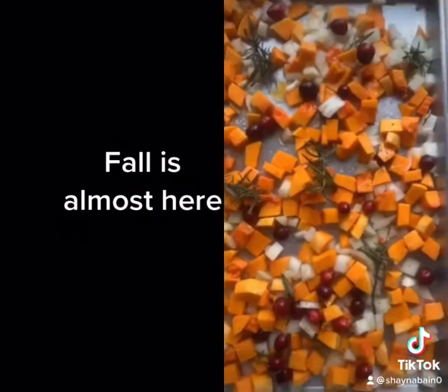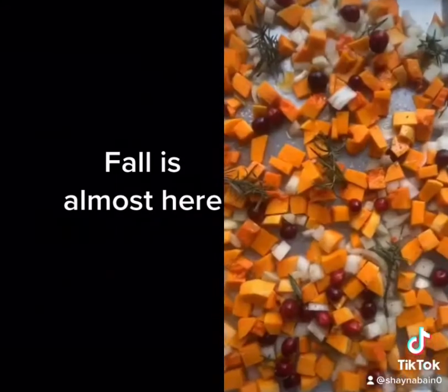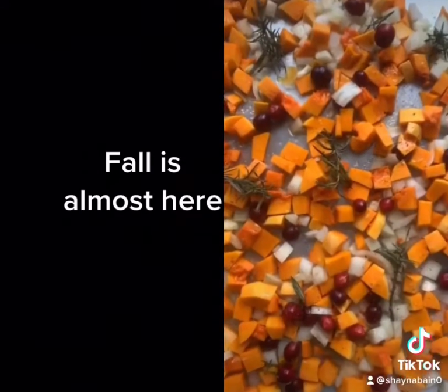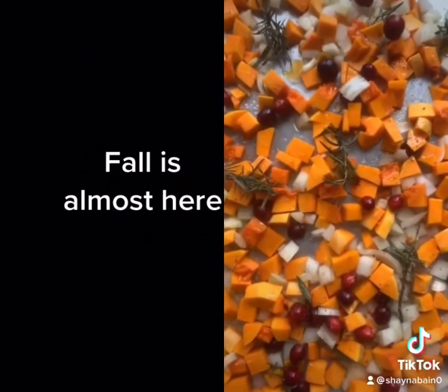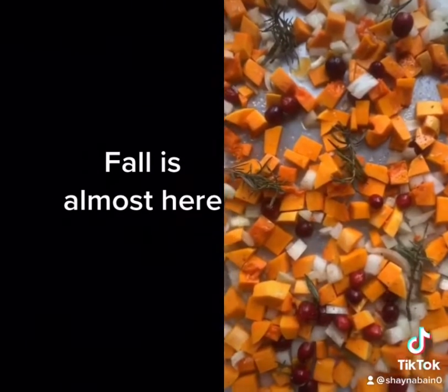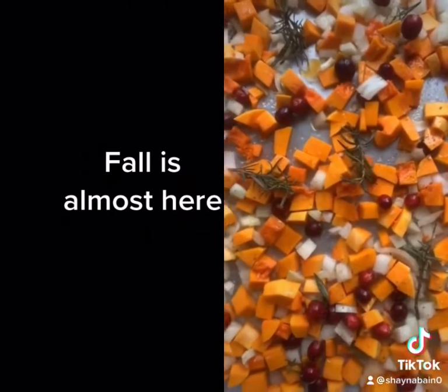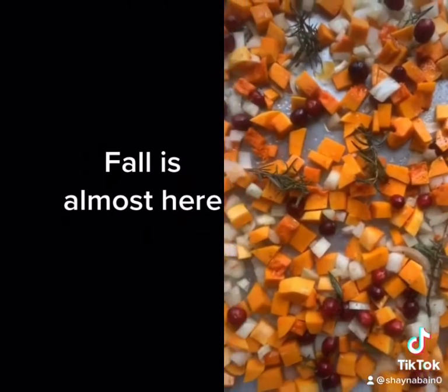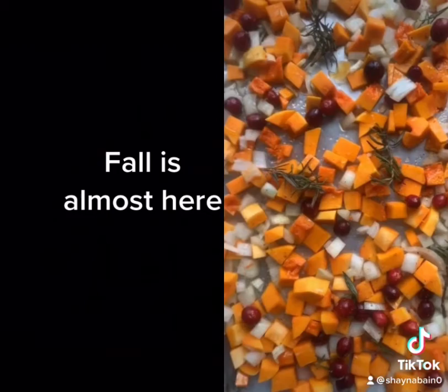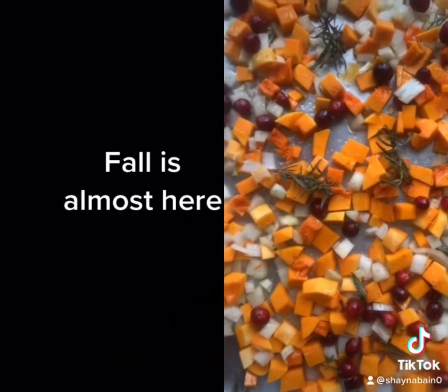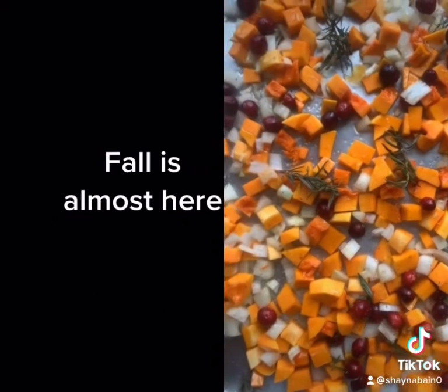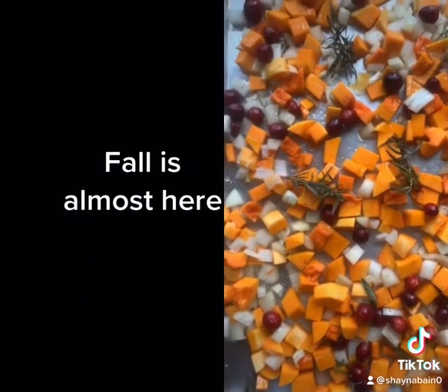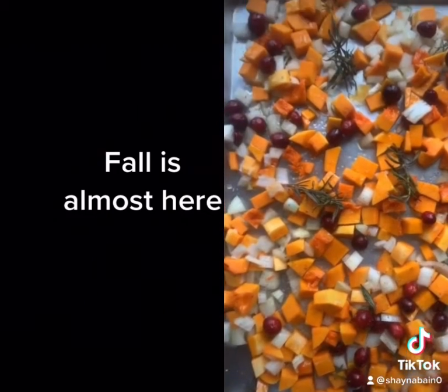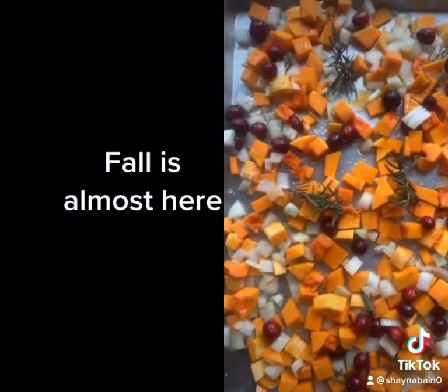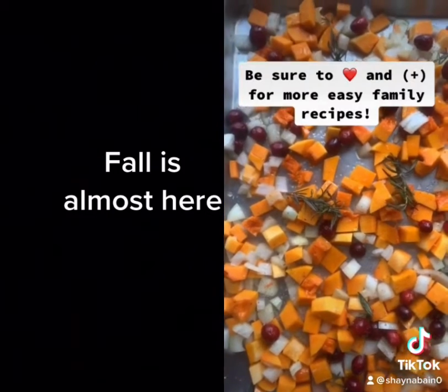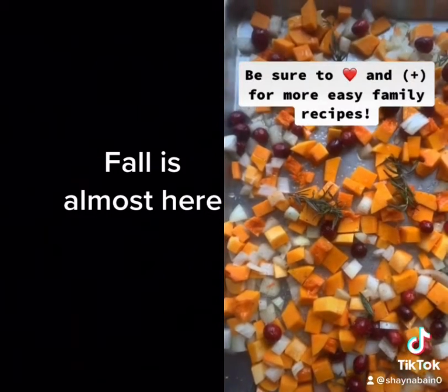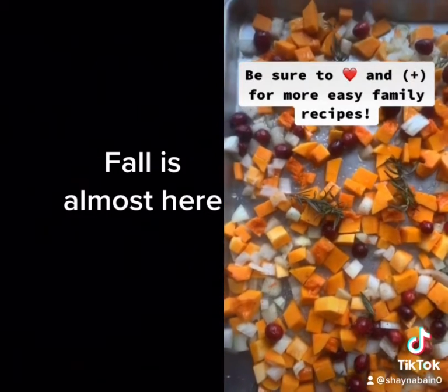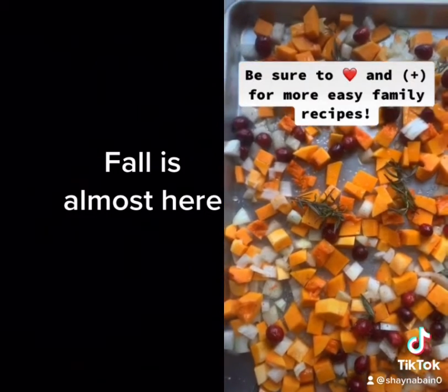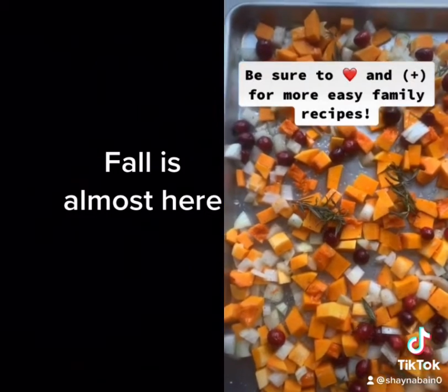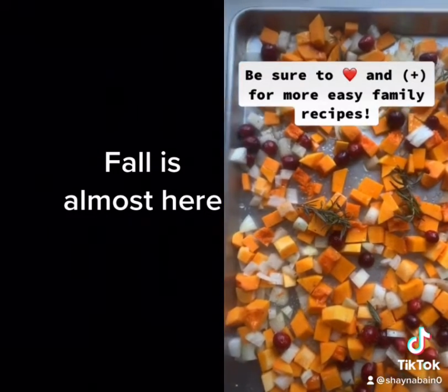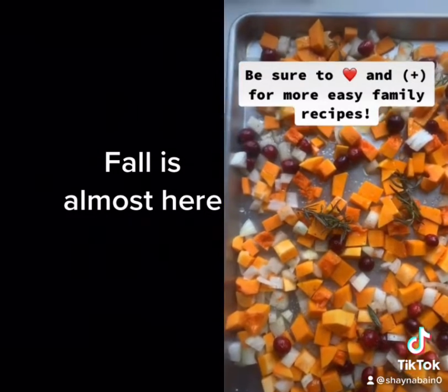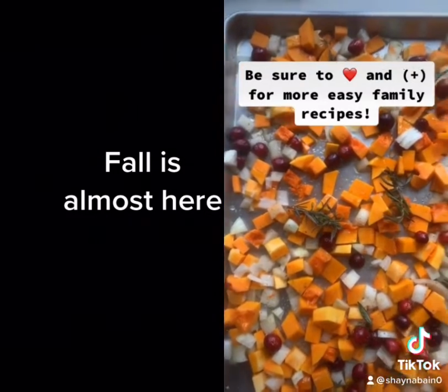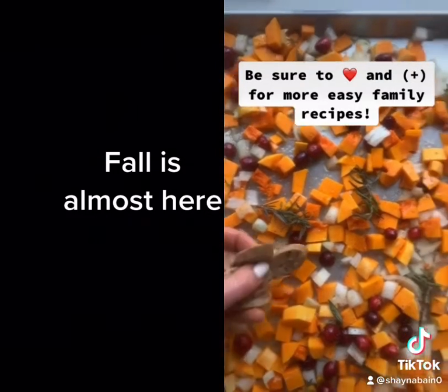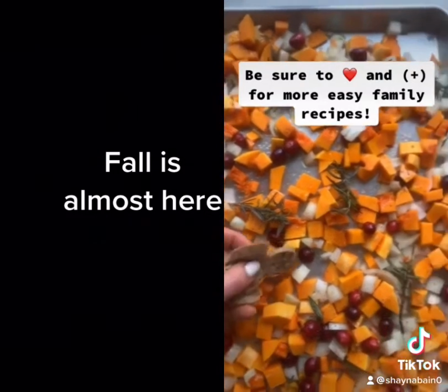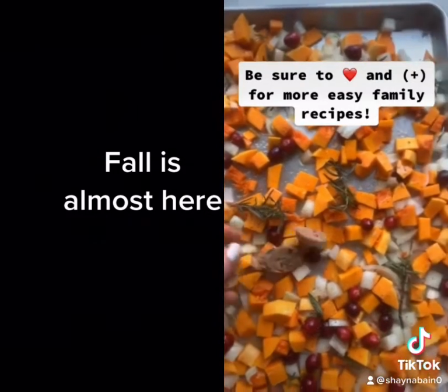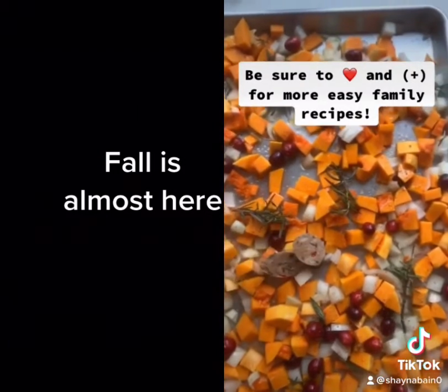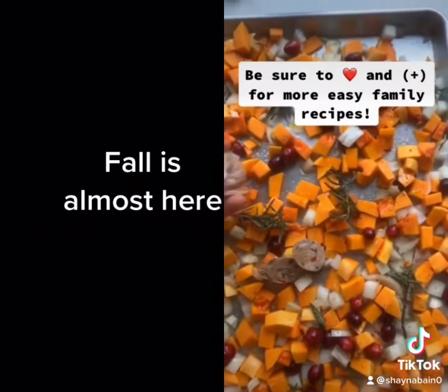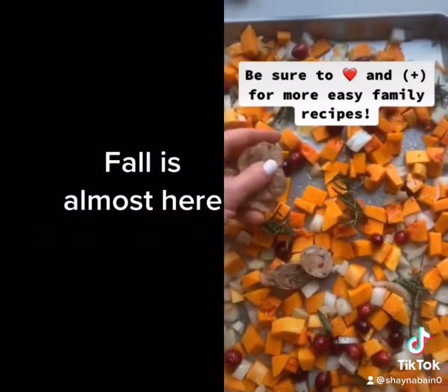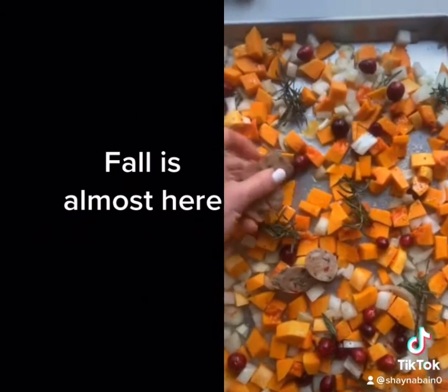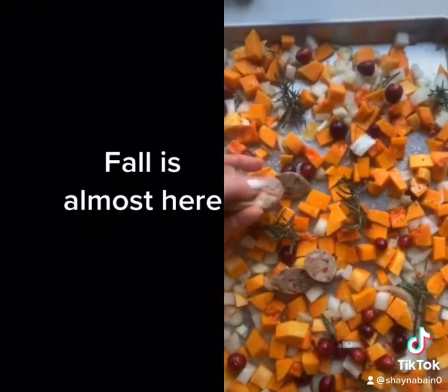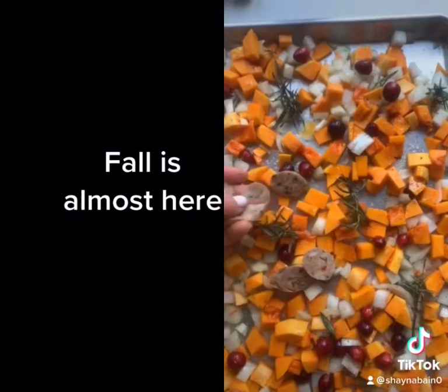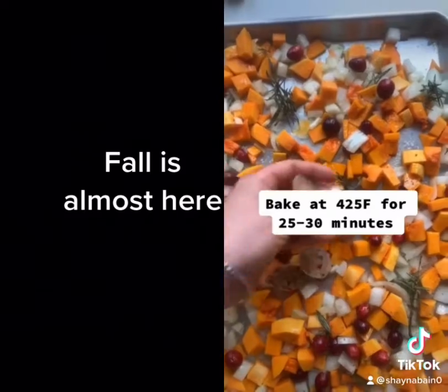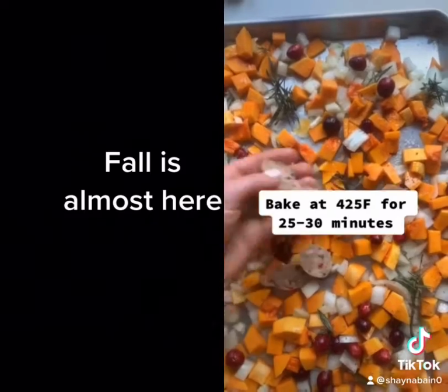I use butternut squash, fresh cranberries, rosemary, white onion, salt, pepper, and olive oil, and then I top with some chicken sausages from Whole Foods.